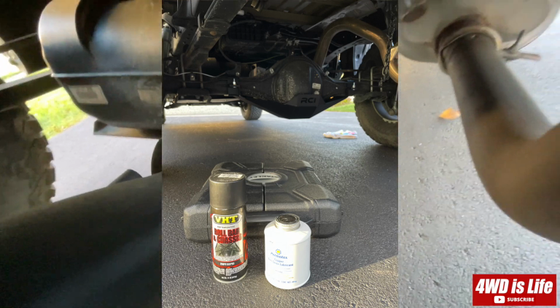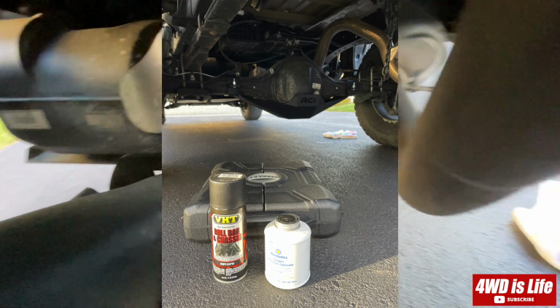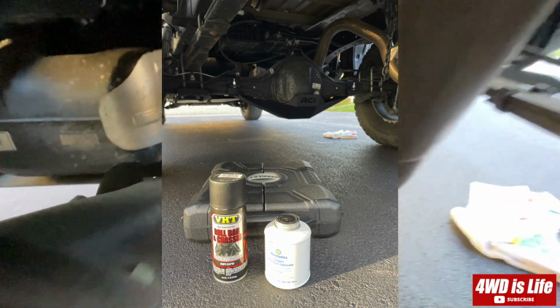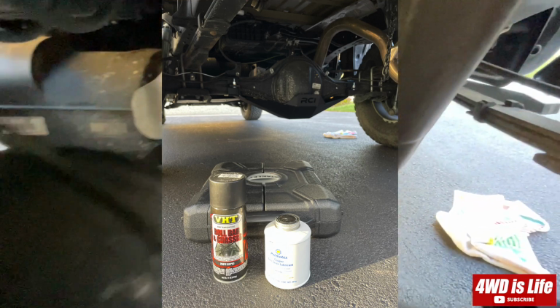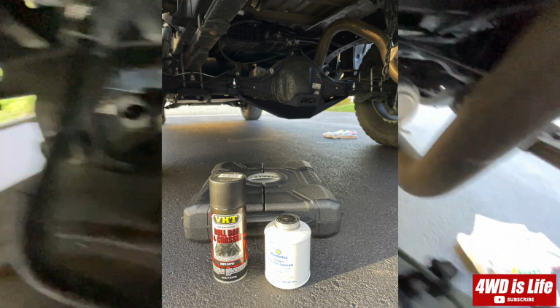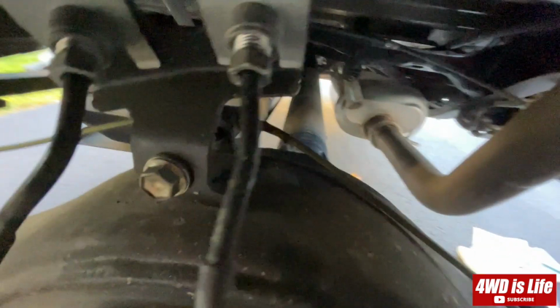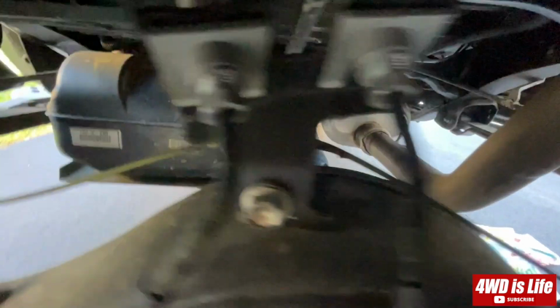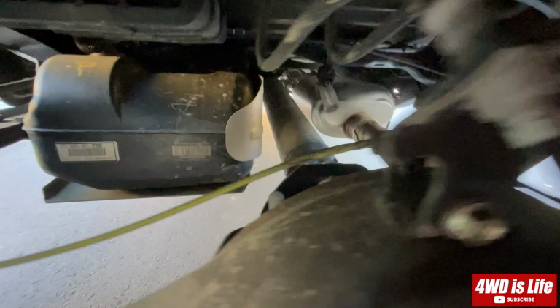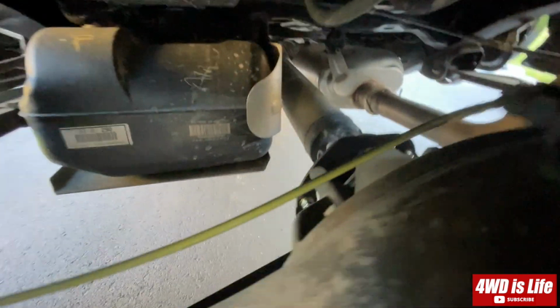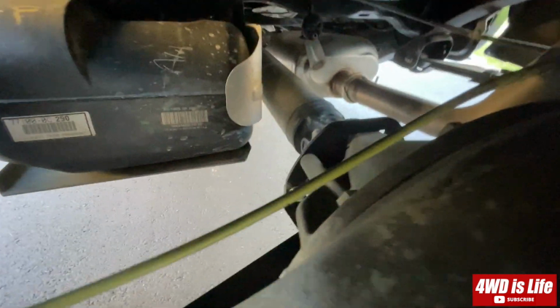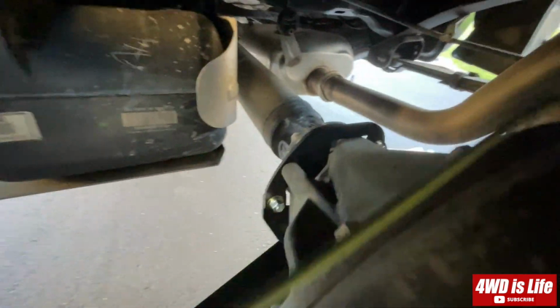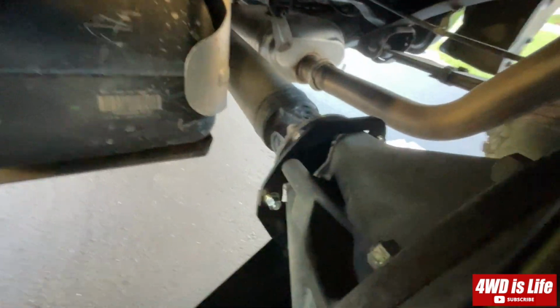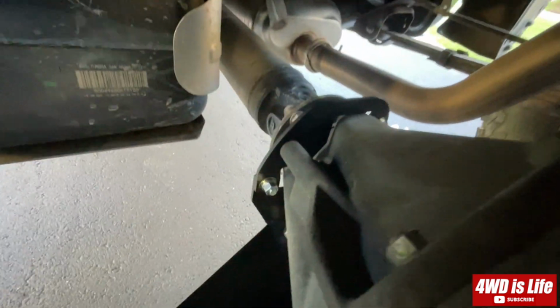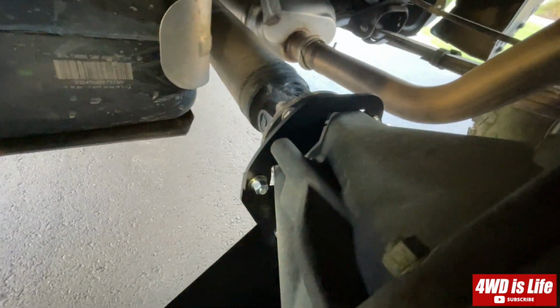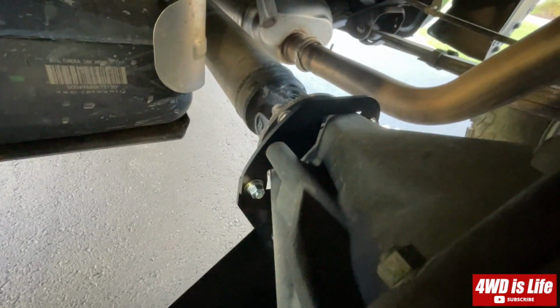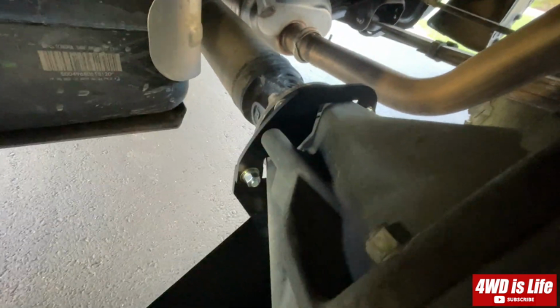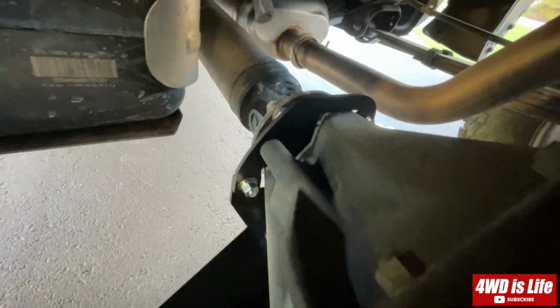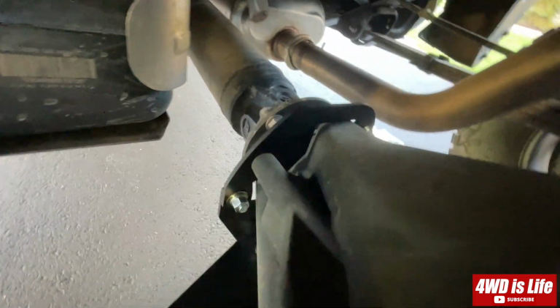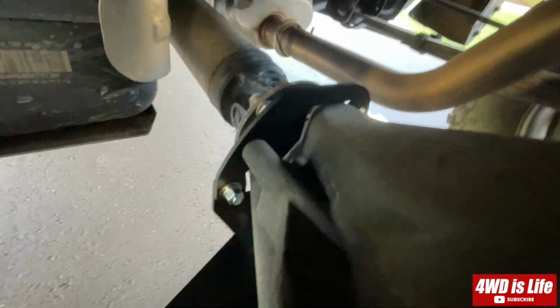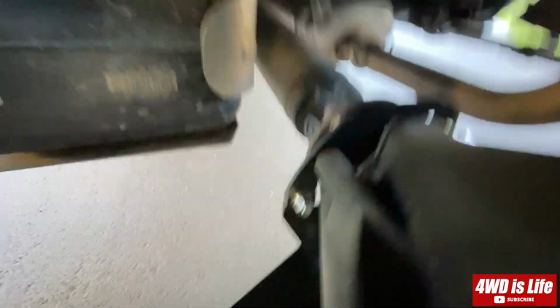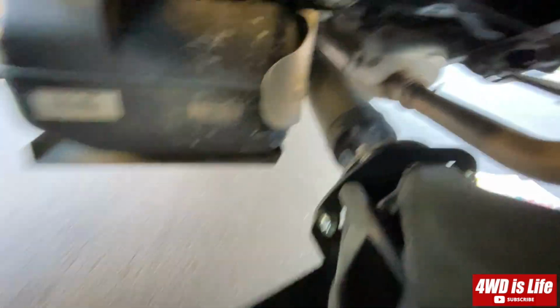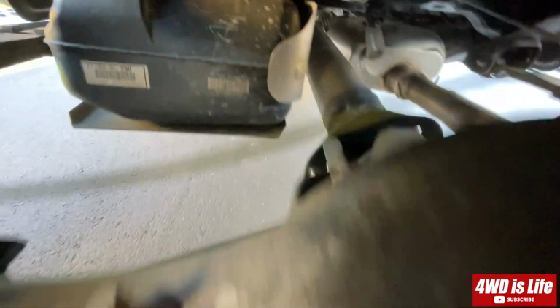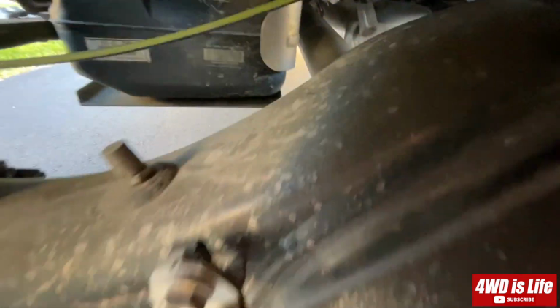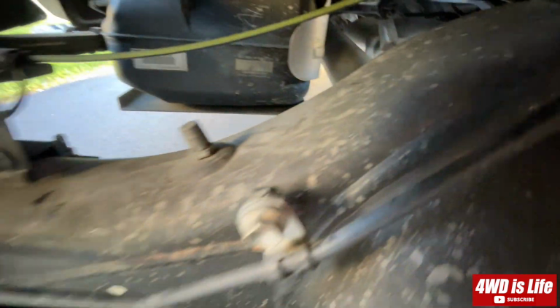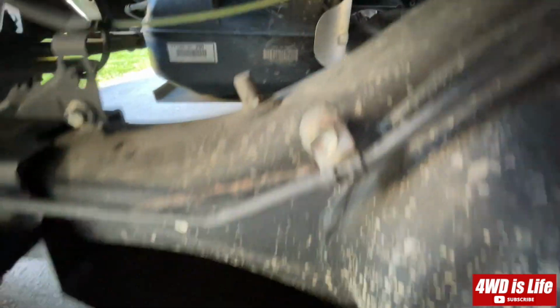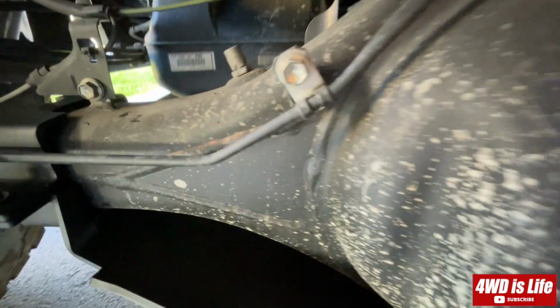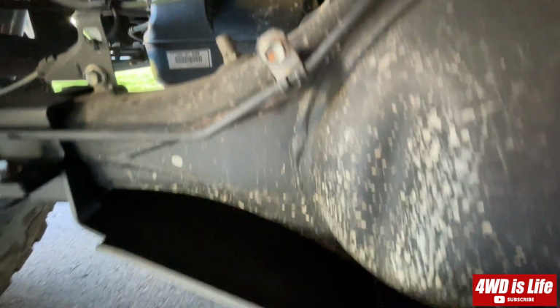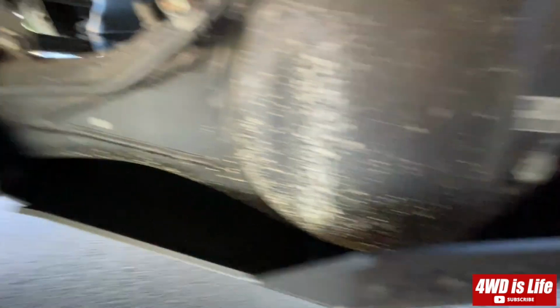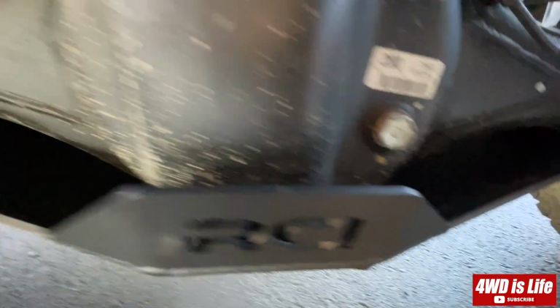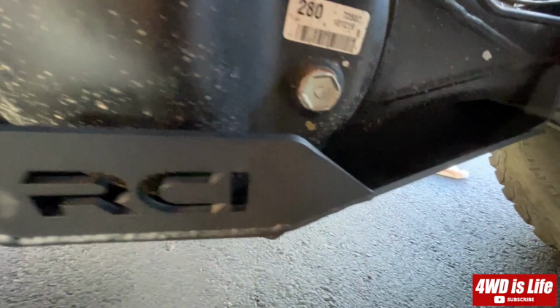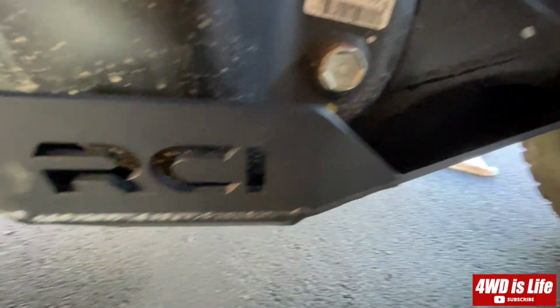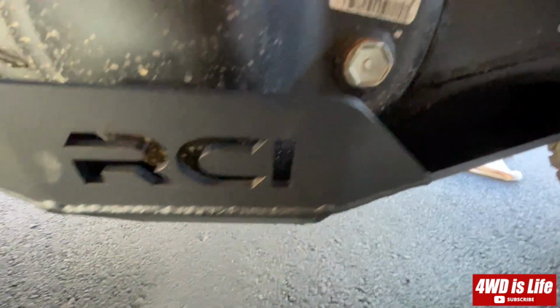So that's it, guys. That's how I installed my RCI rear differential skid plate. If you liked the video, please consider hitting the like button and subscribe. See you next week!